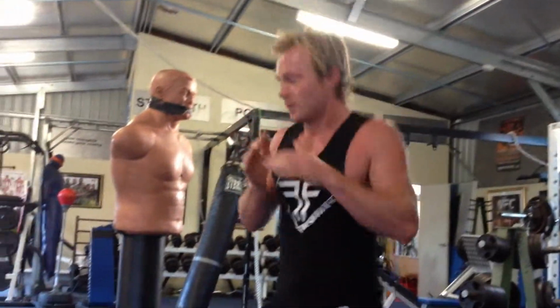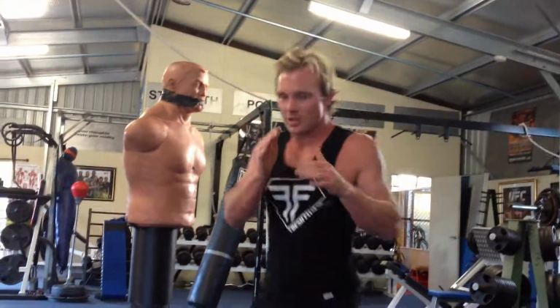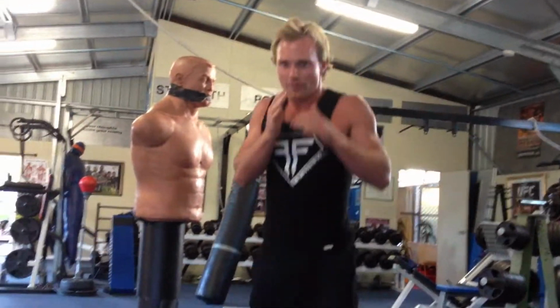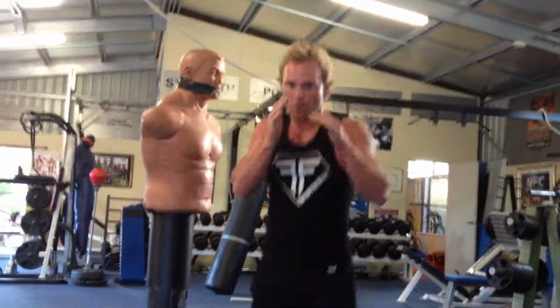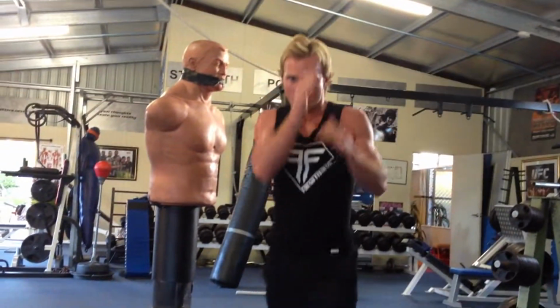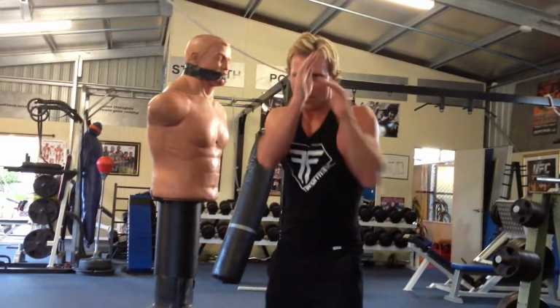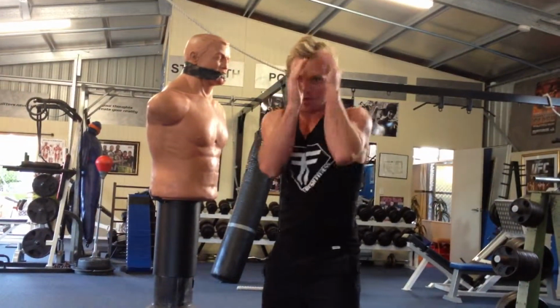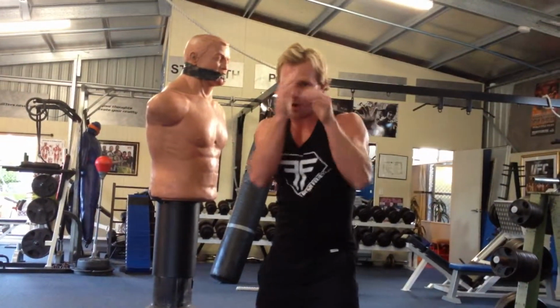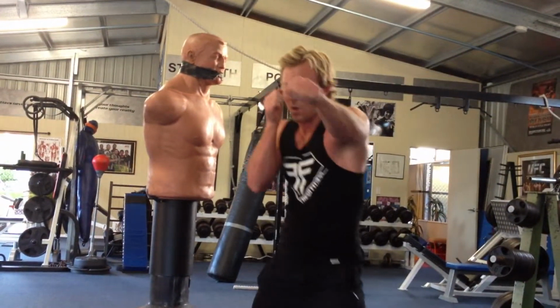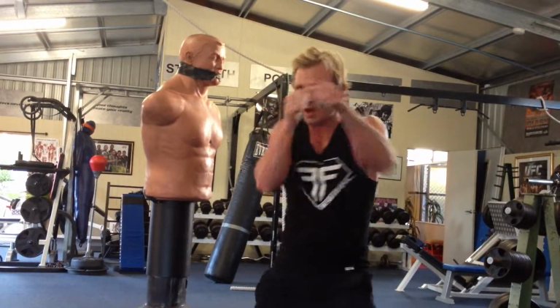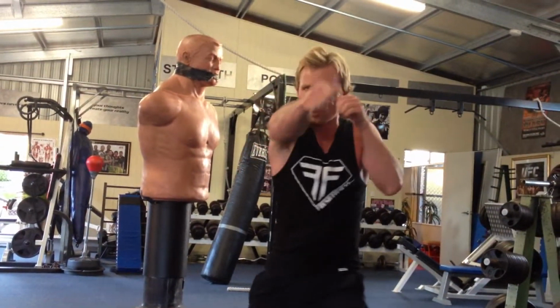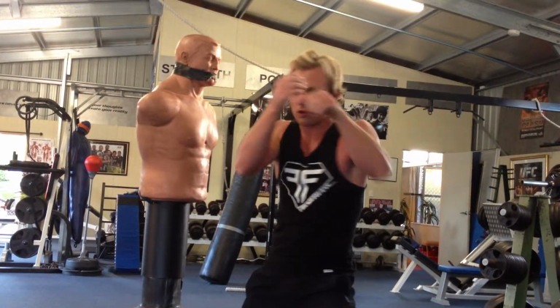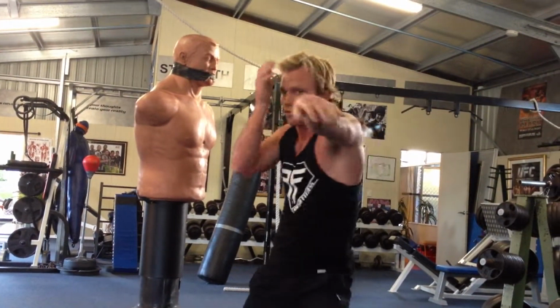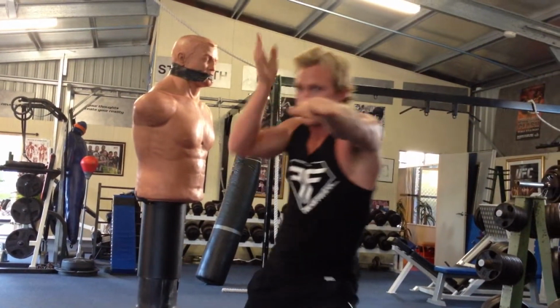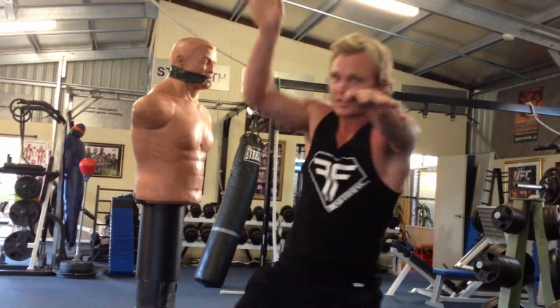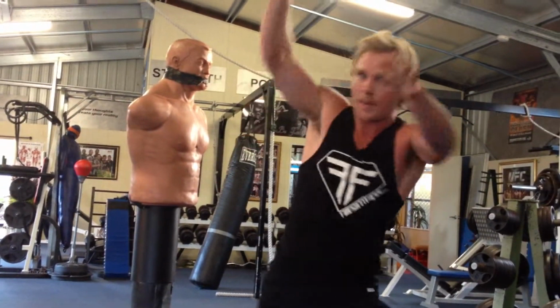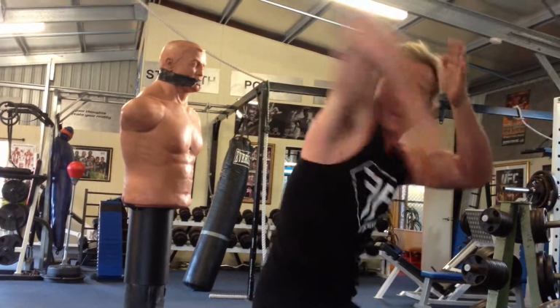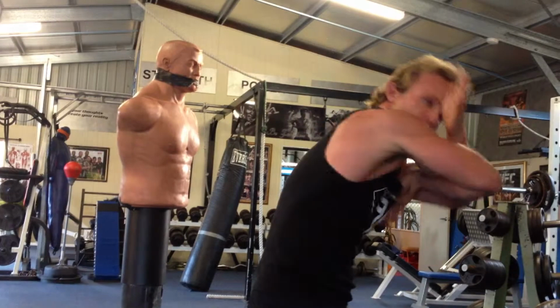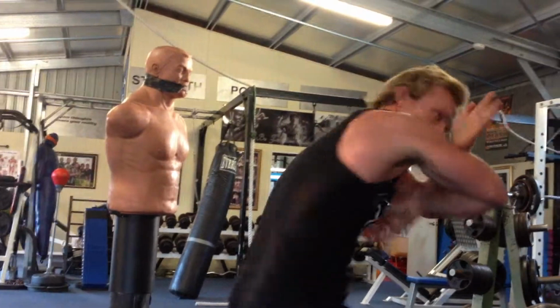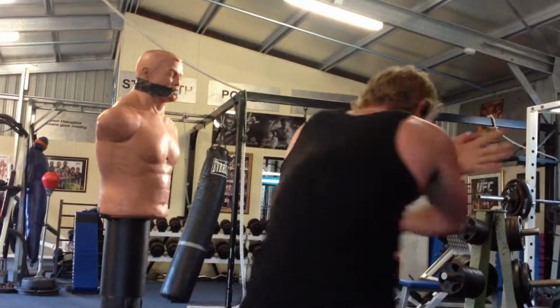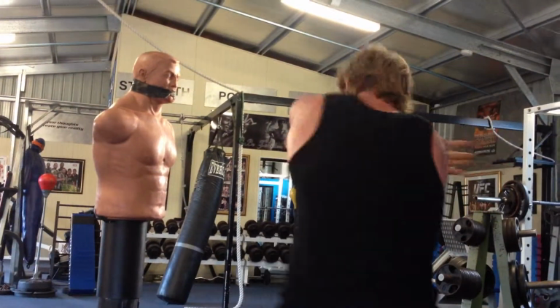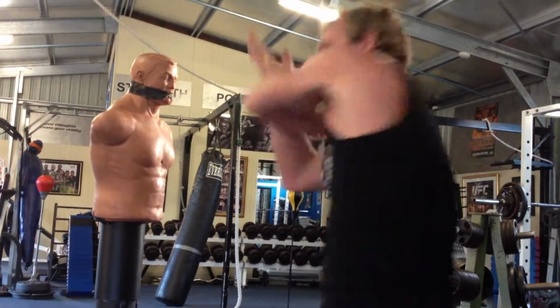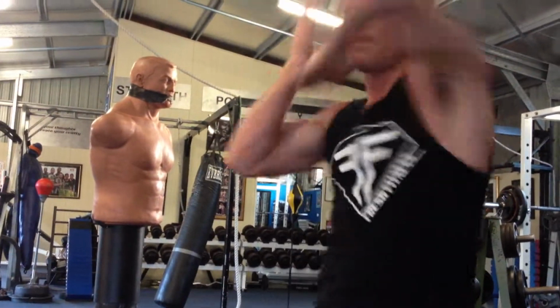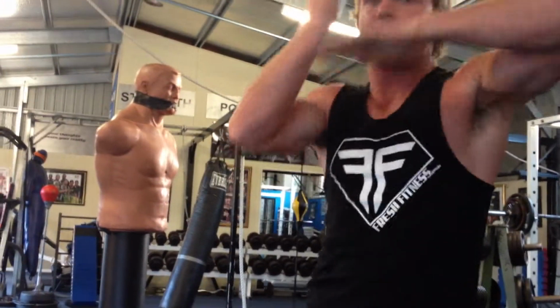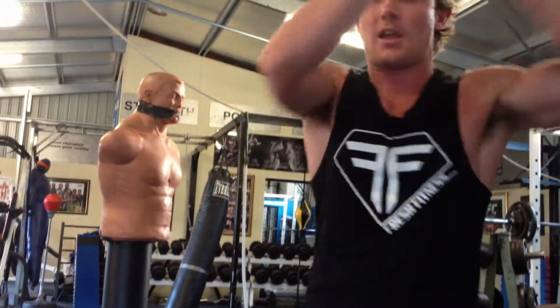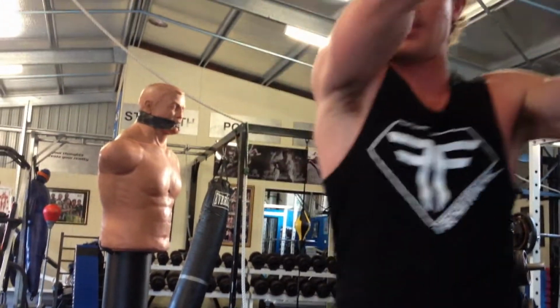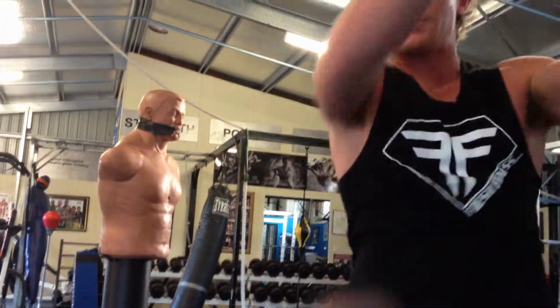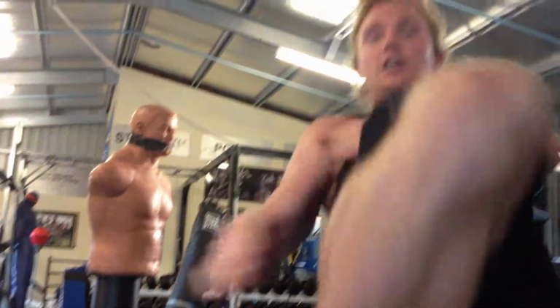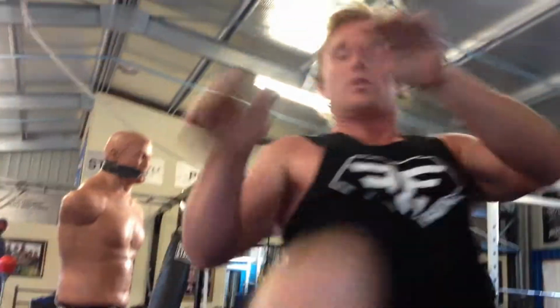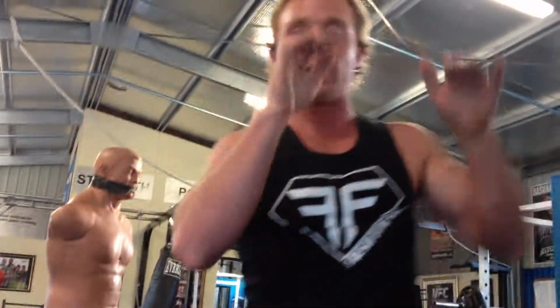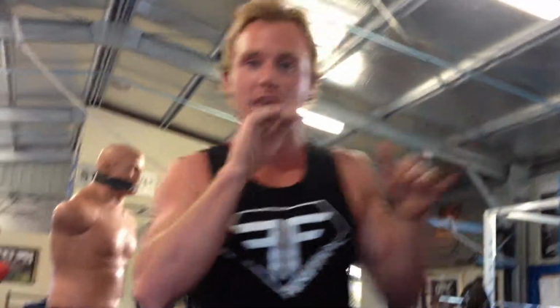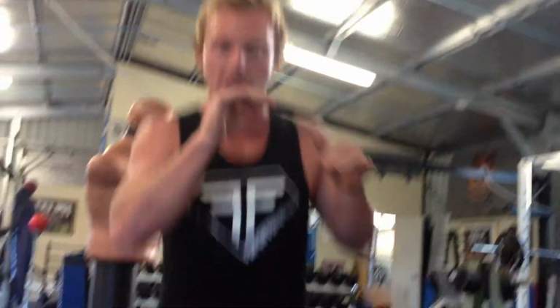So the full combo, you're going one, two, three, step it, elbow, spin it, bang, and then the last one will be a knee.